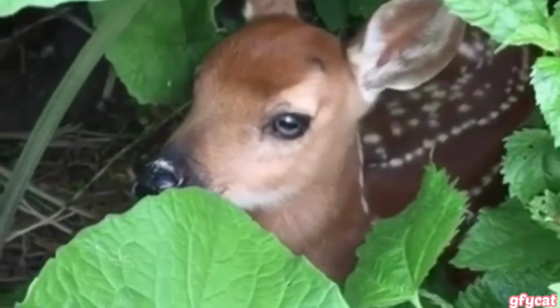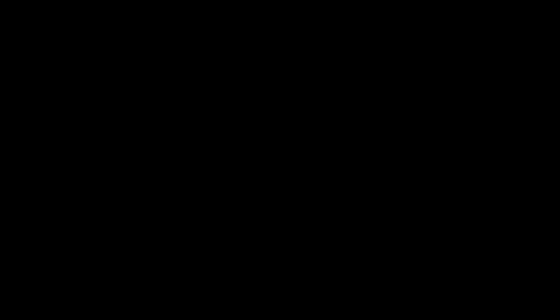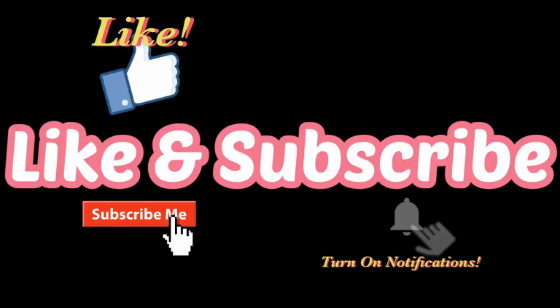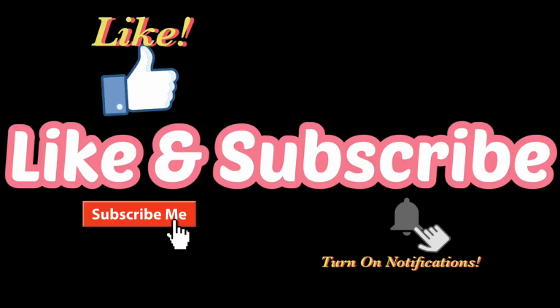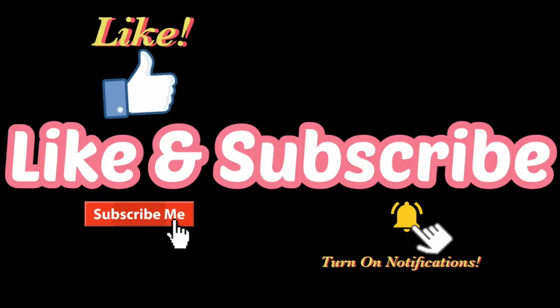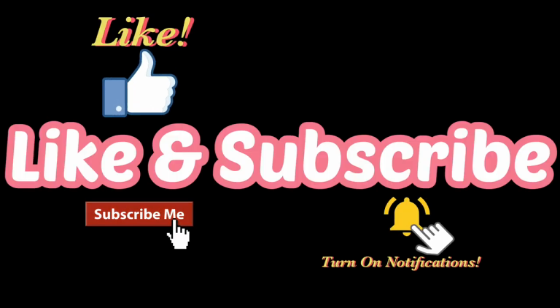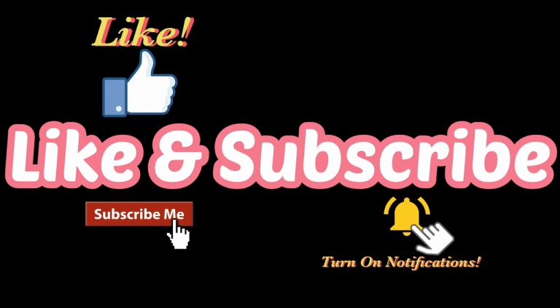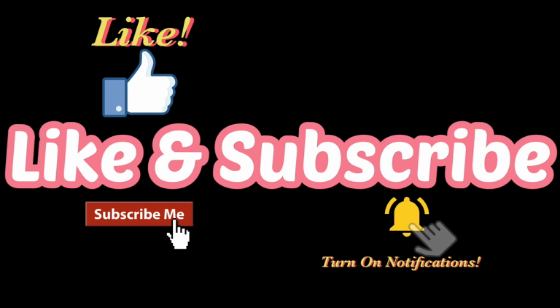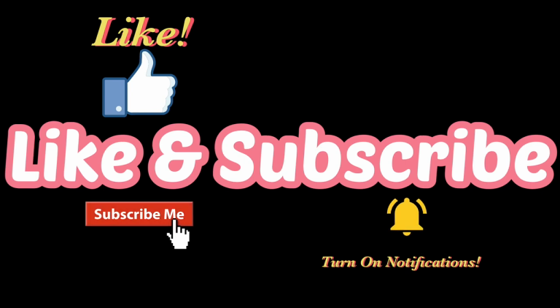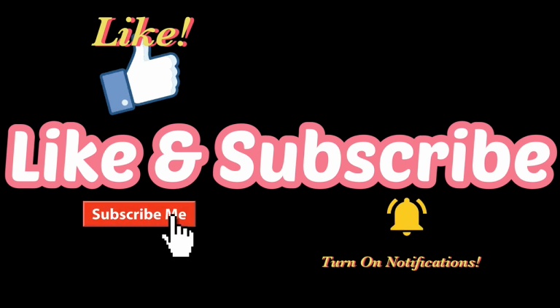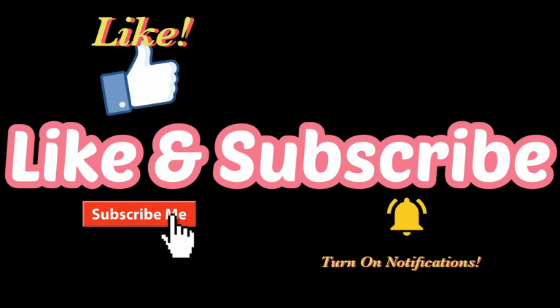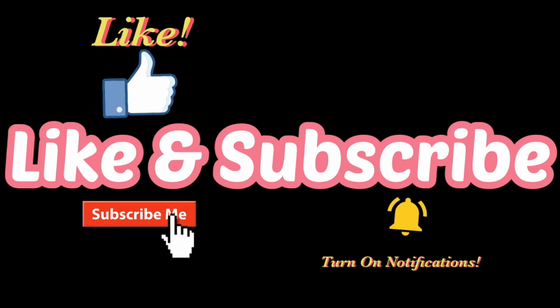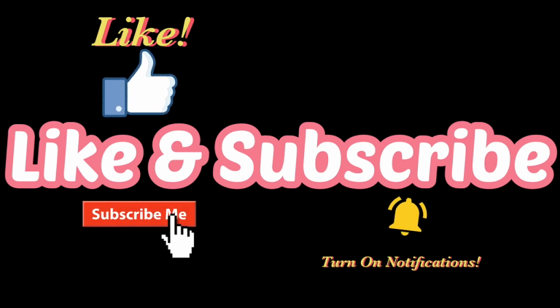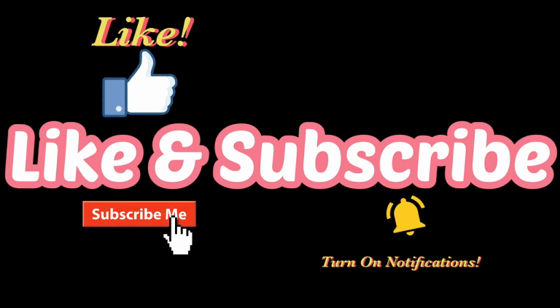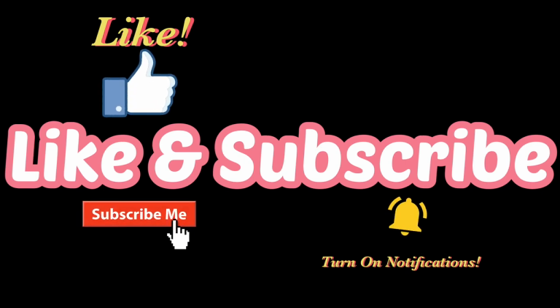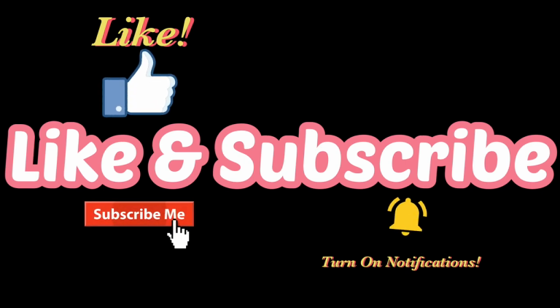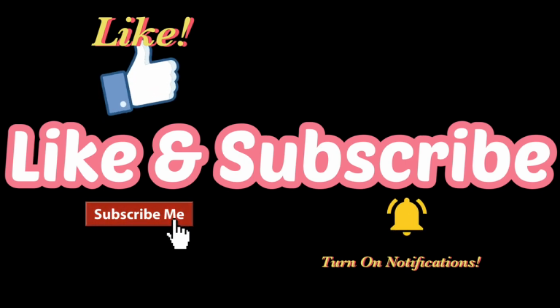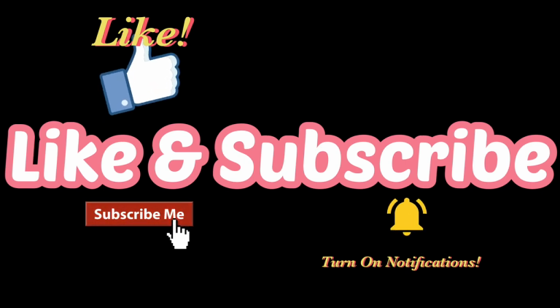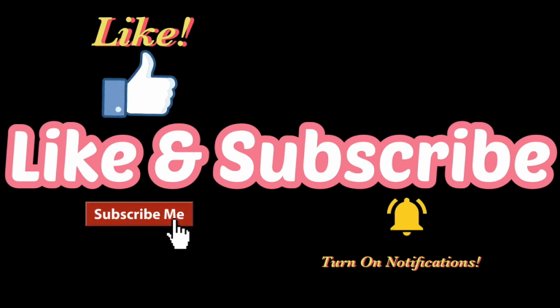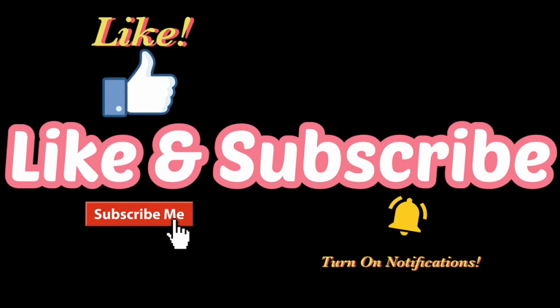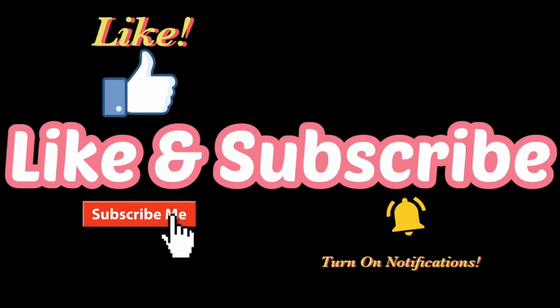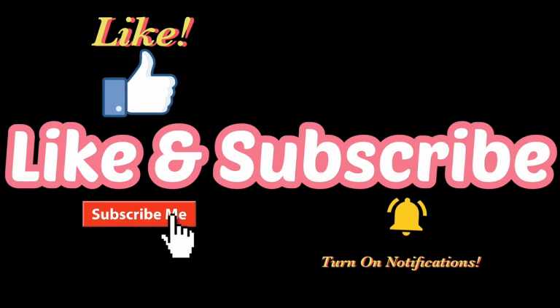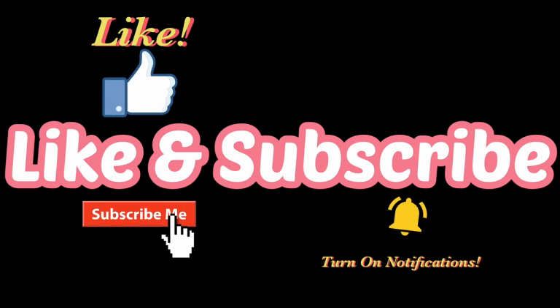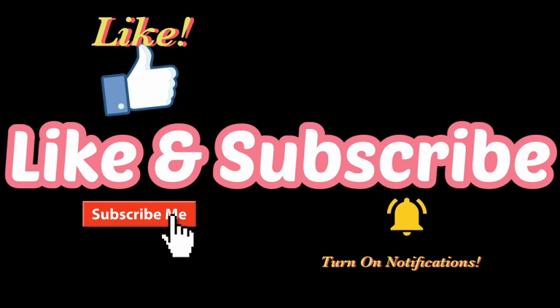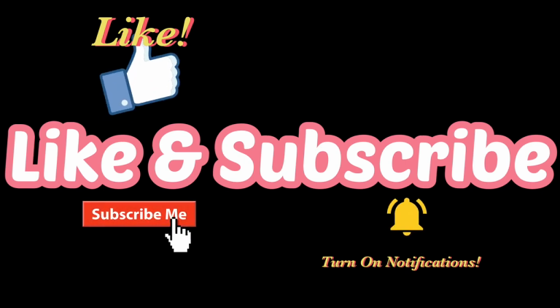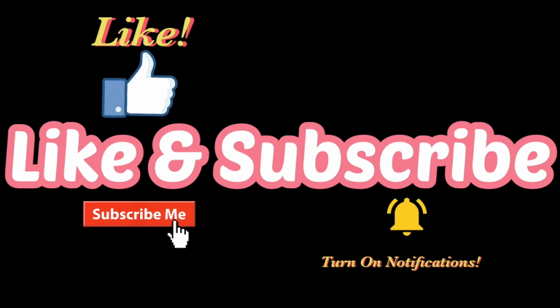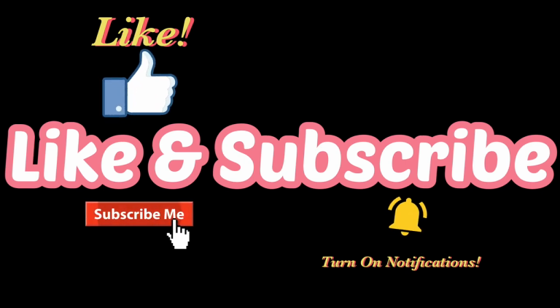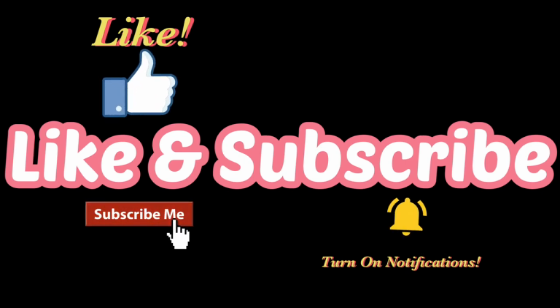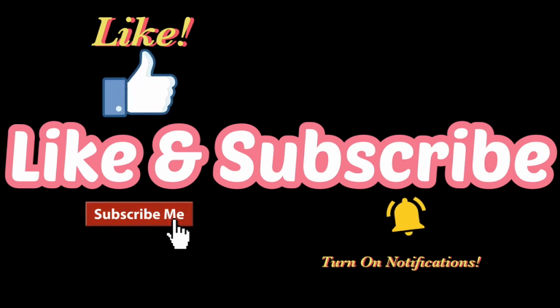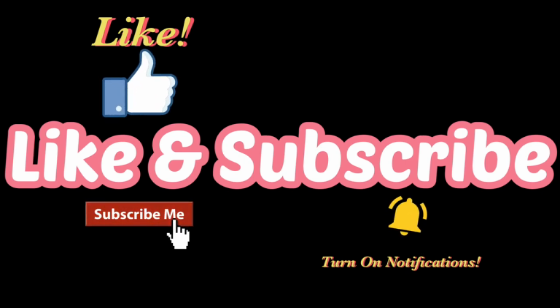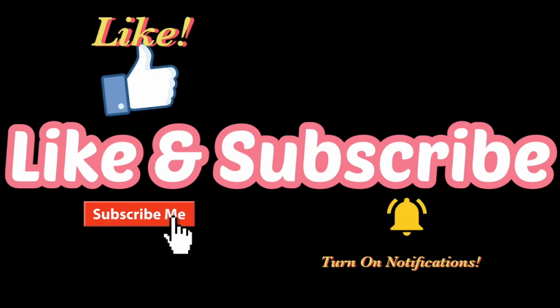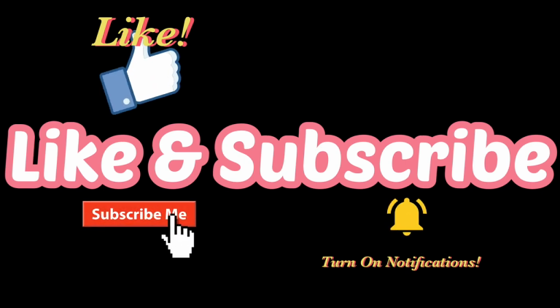Thanks for watching. Please like, subscribe and turn on notifications for future videos.